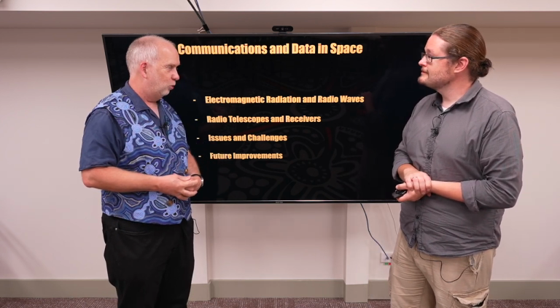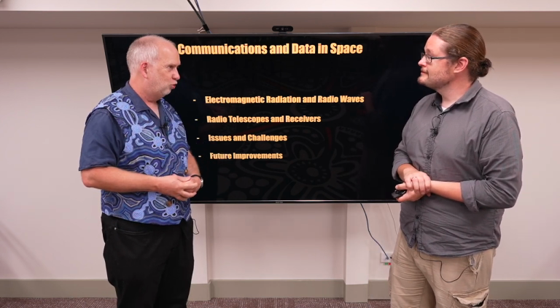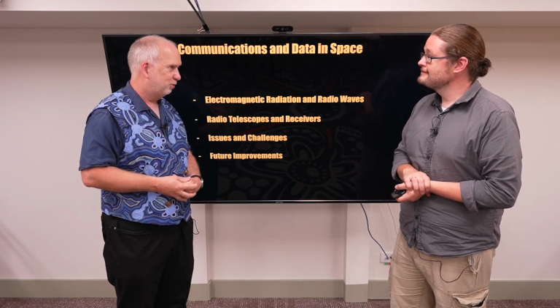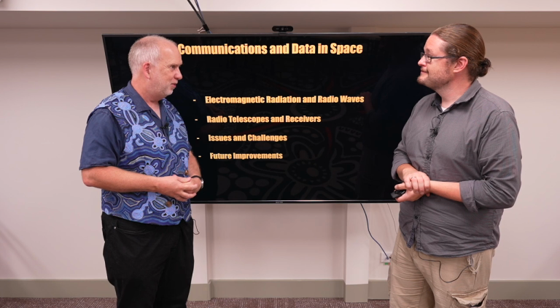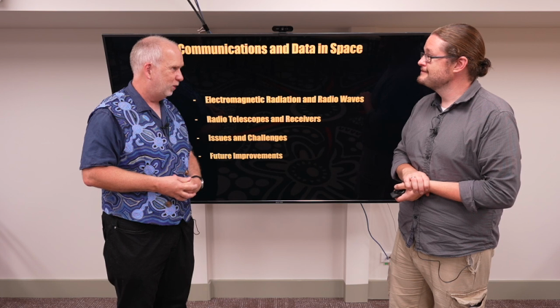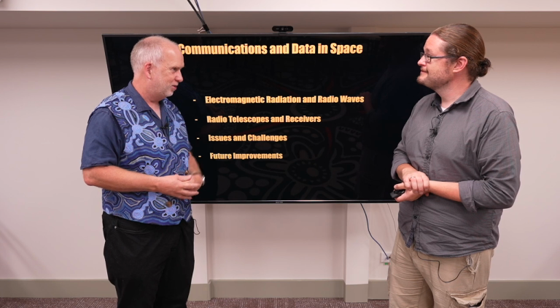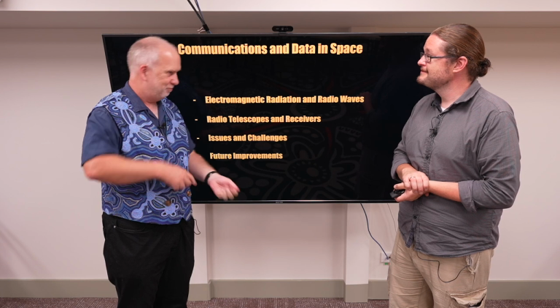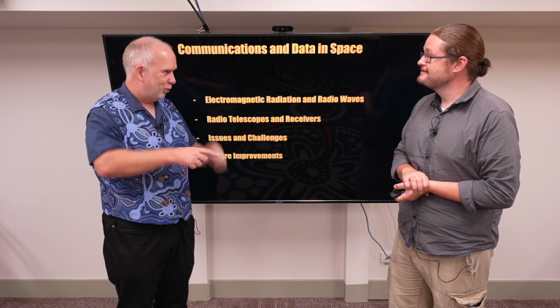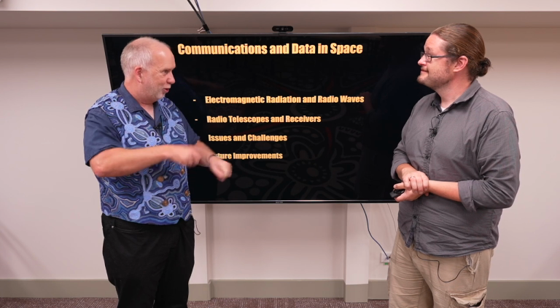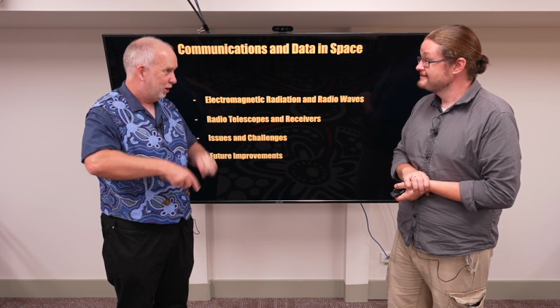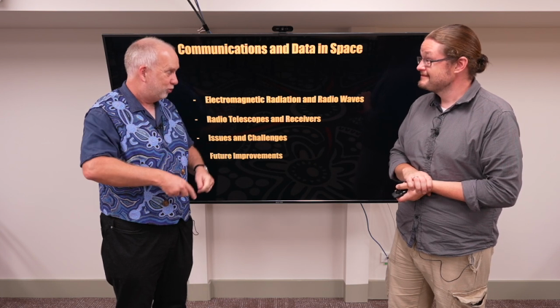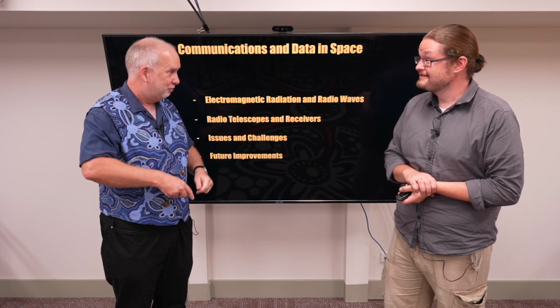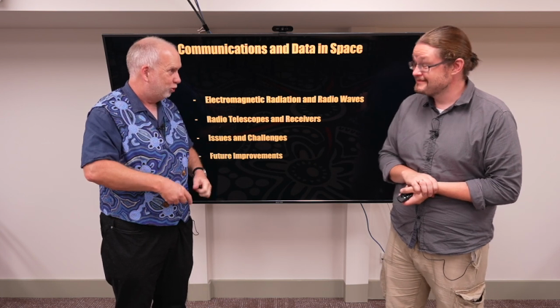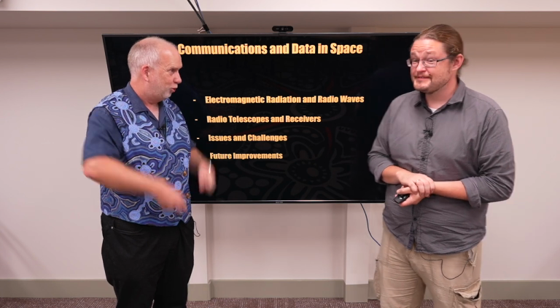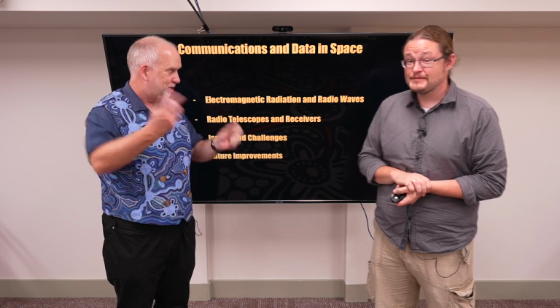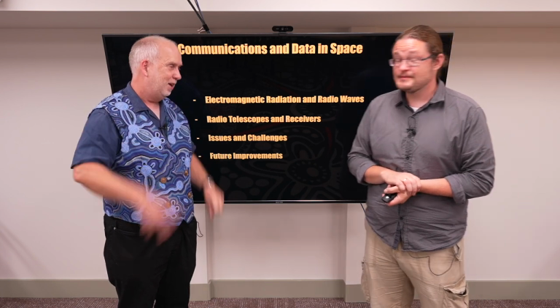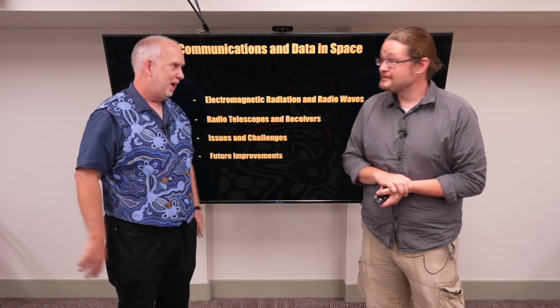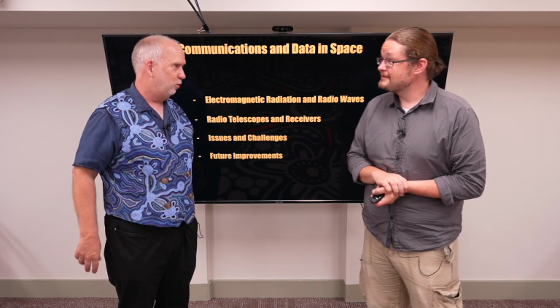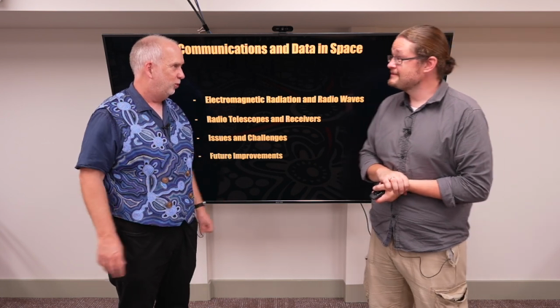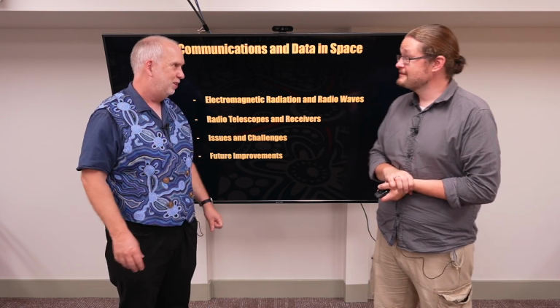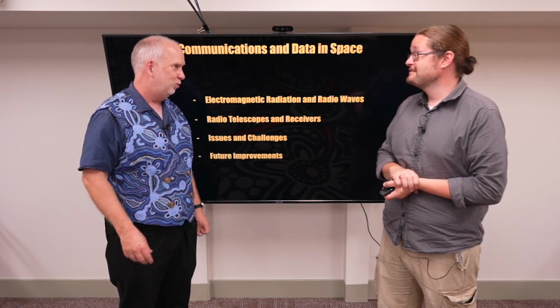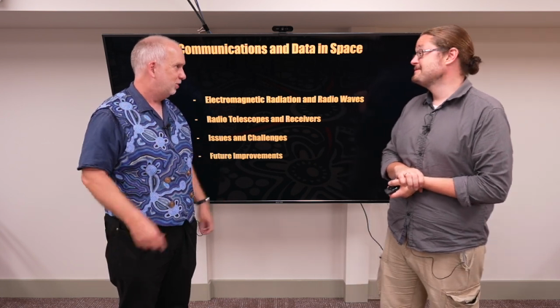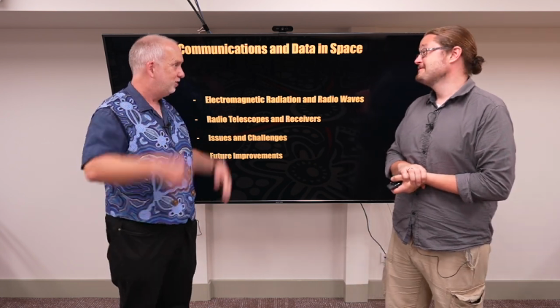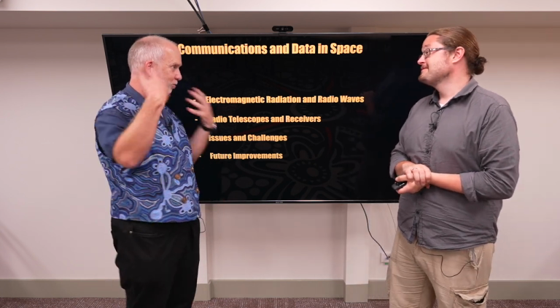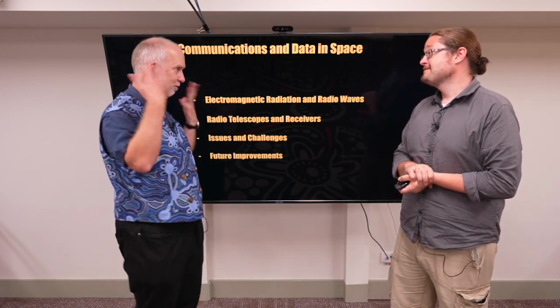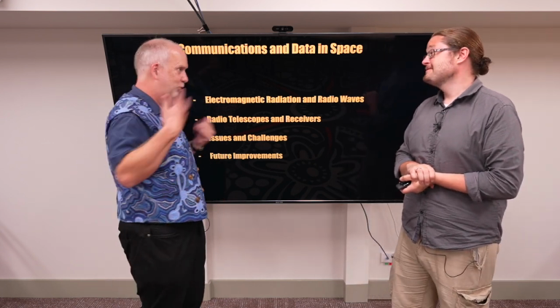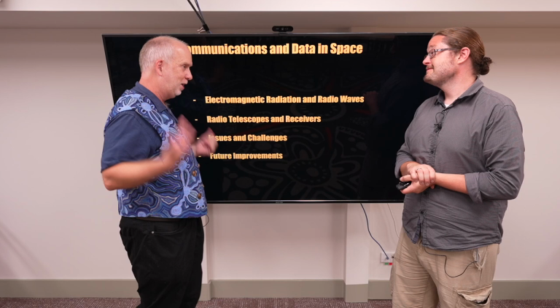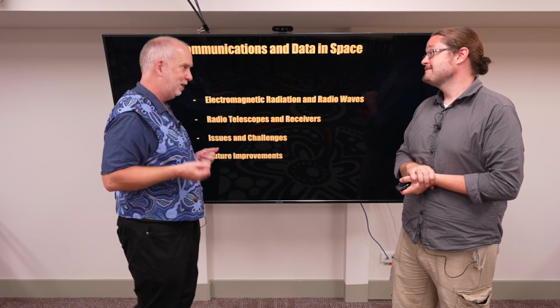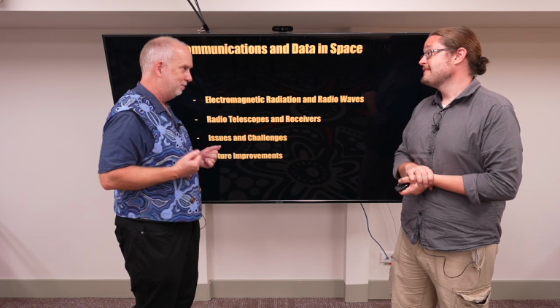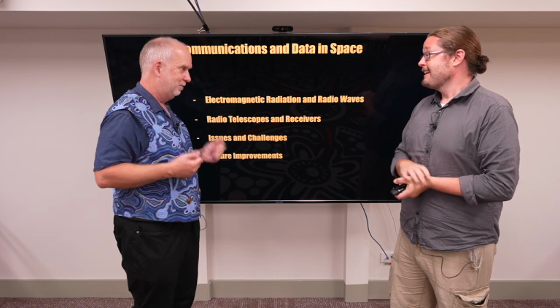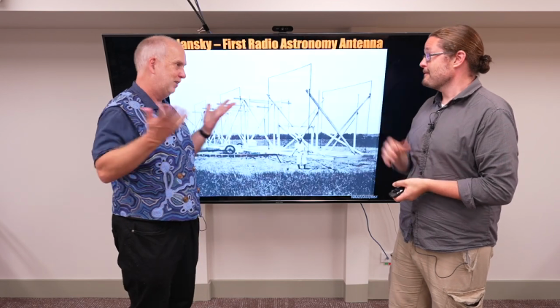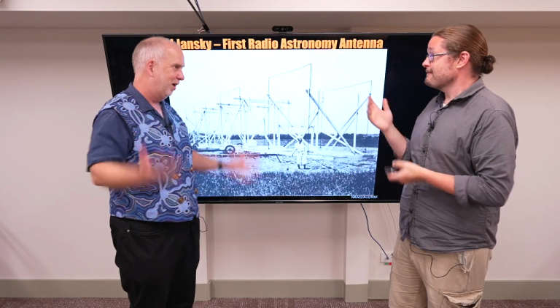If you want to transmit things, we connect an alternating voltage across it, and if you want to receive things, we just listen to what voltage comes in. Easy, right?